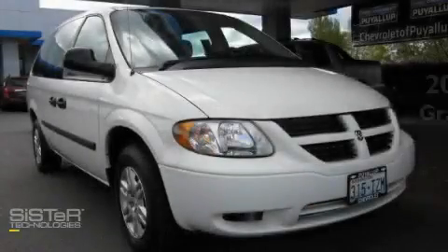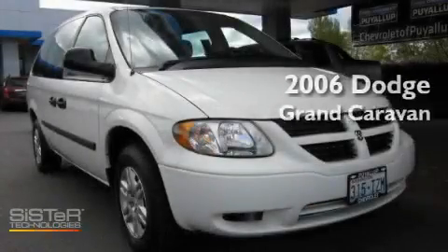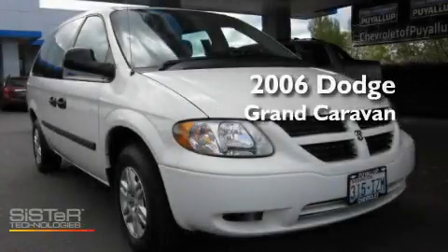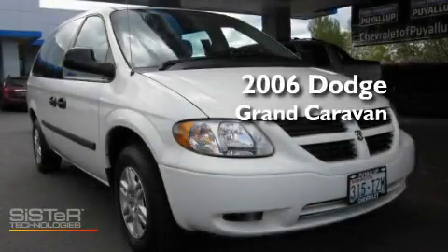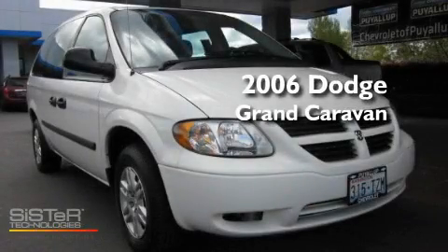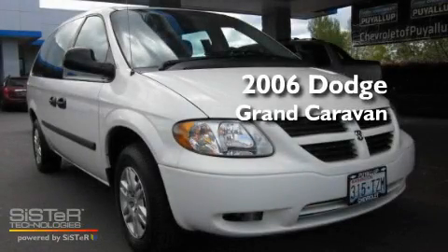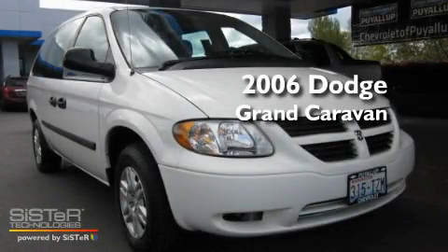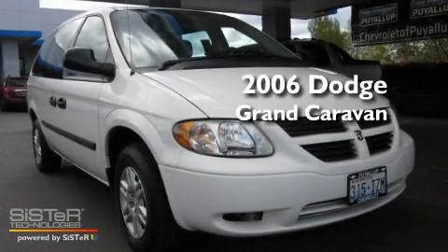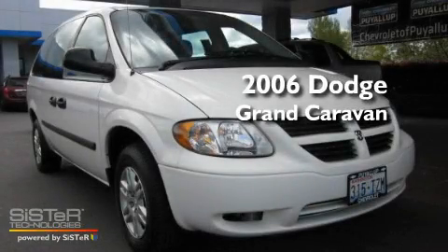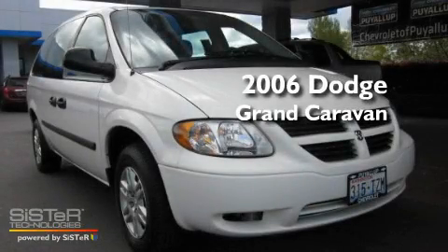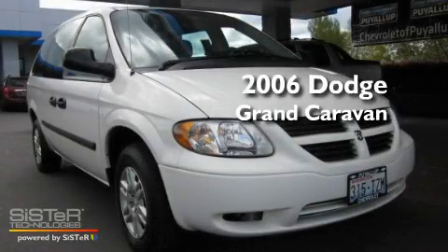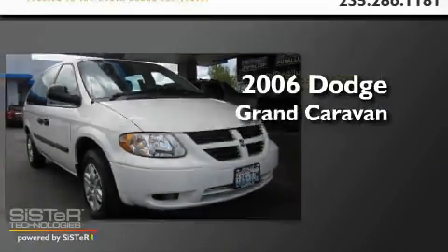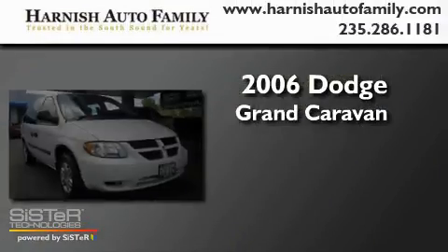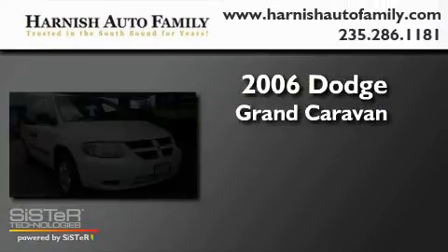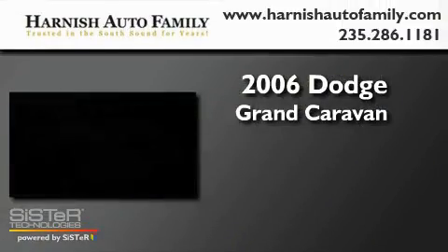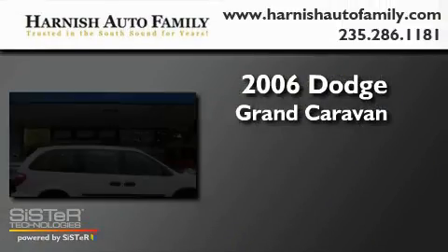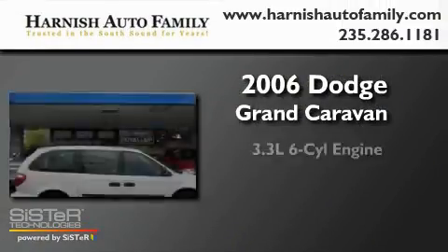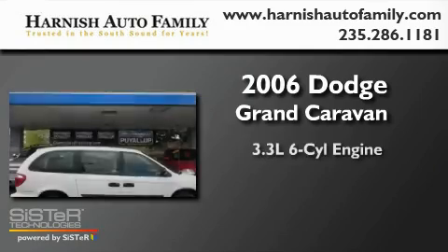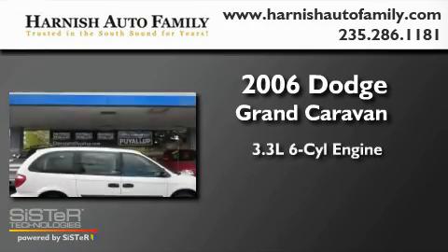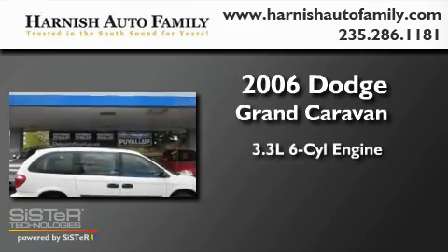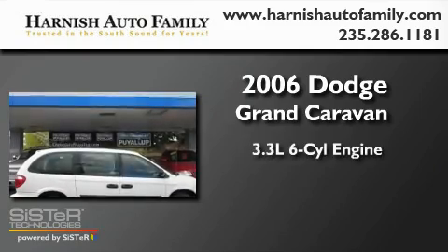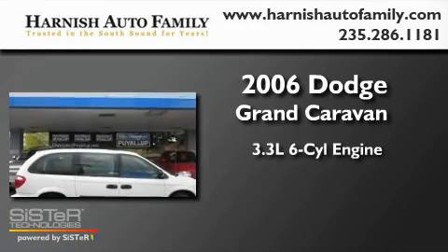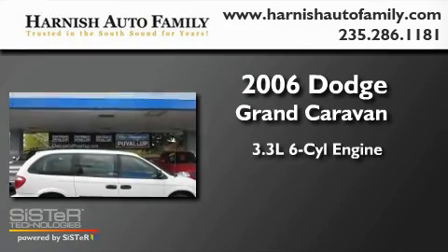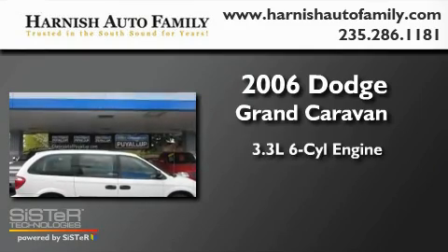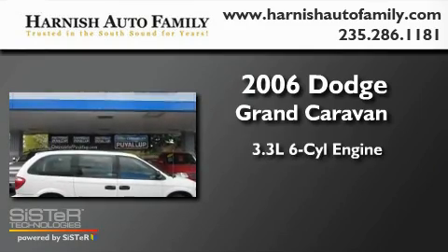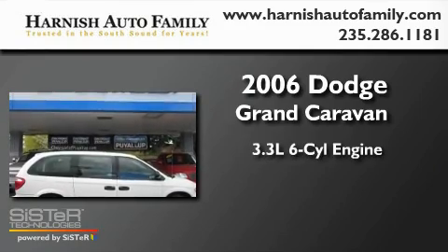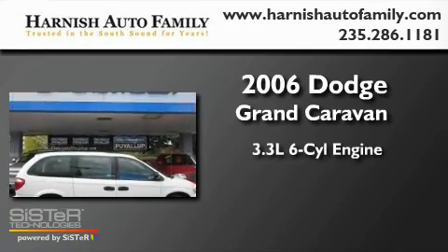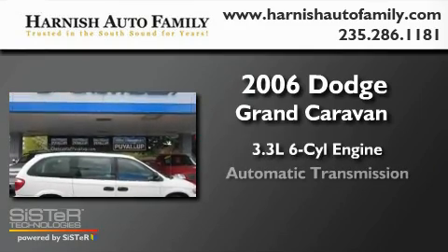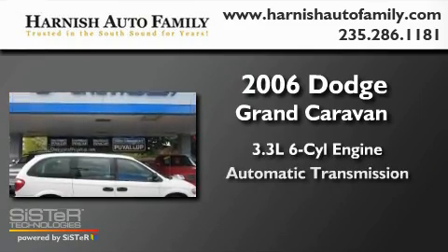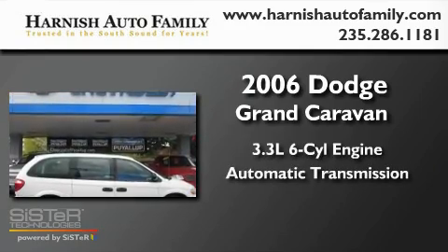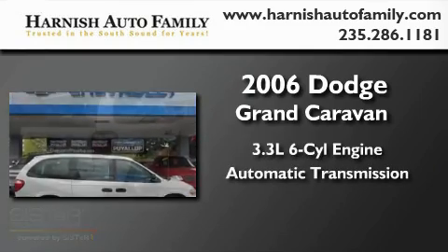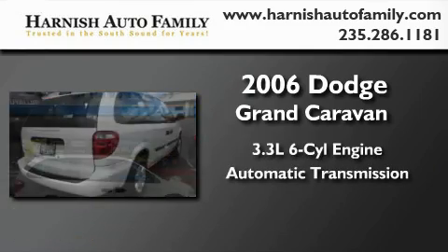This is a 2006 Dodge Grand Caravan. It has a 3.3-liter six-cylinder engine and an automatic transmission.